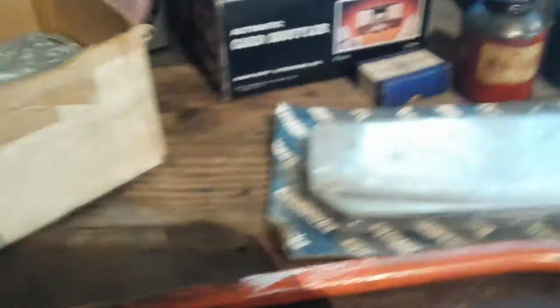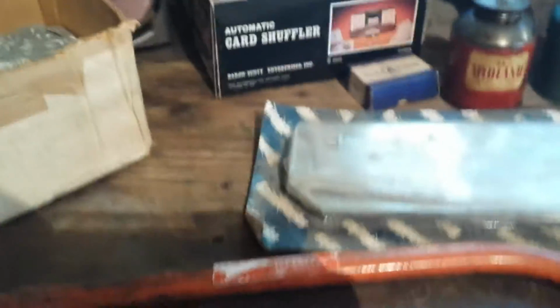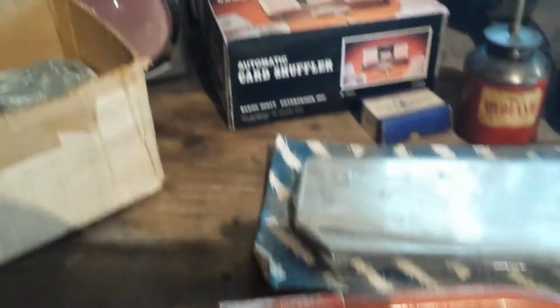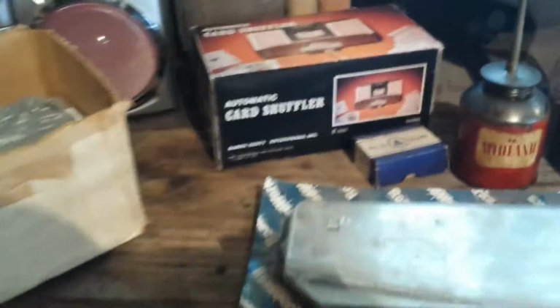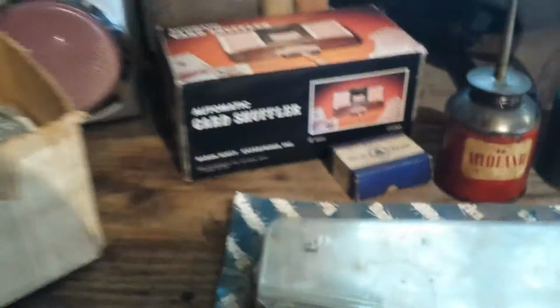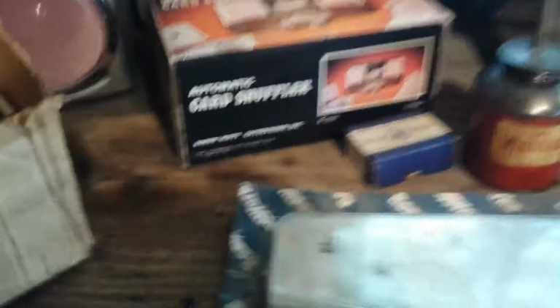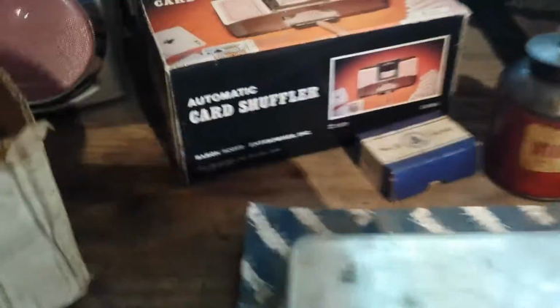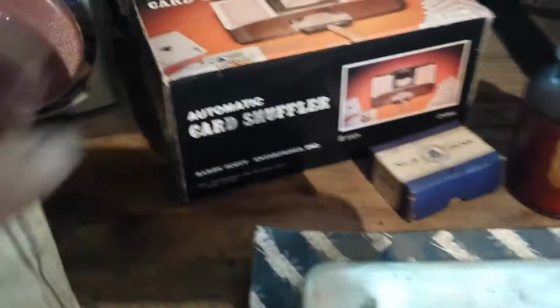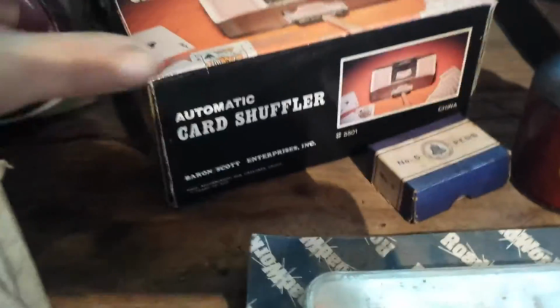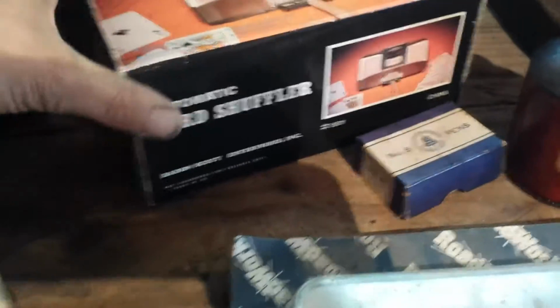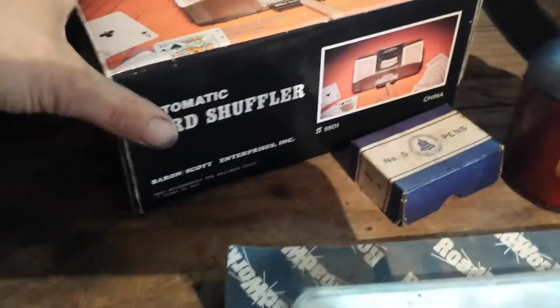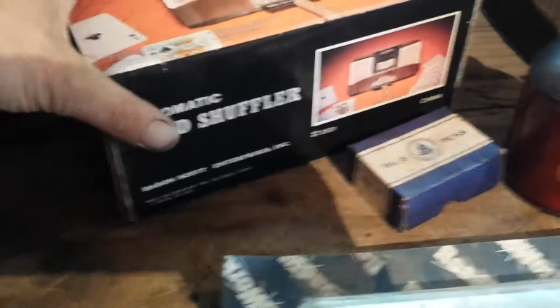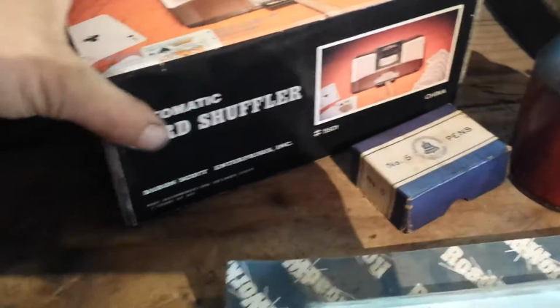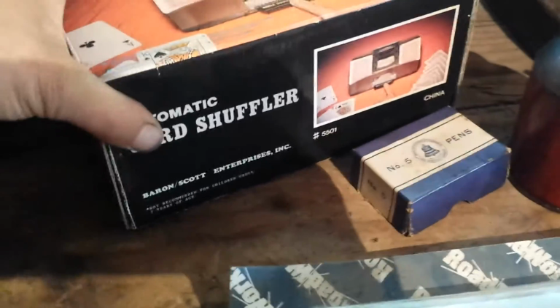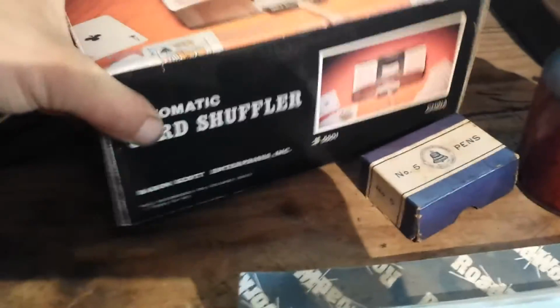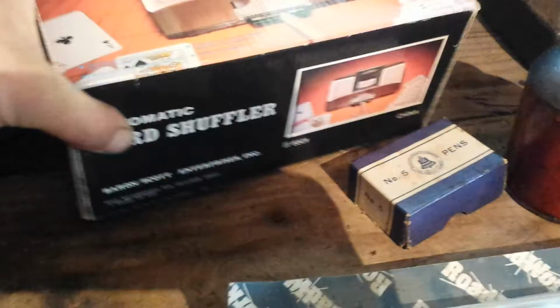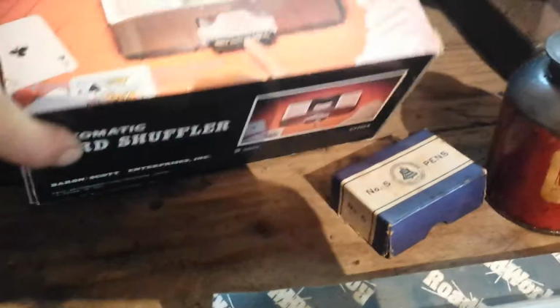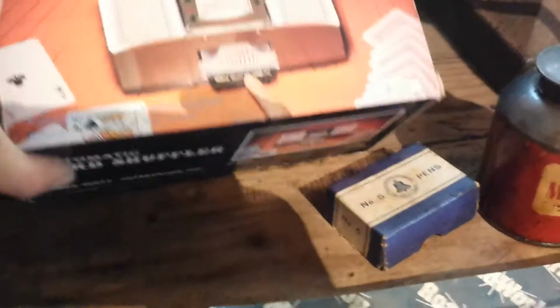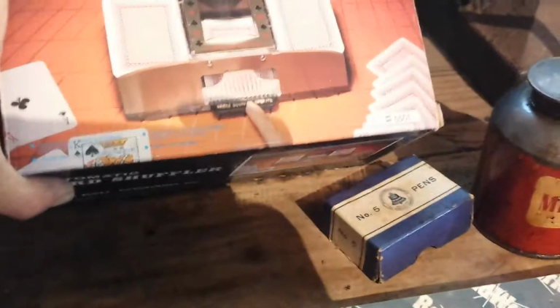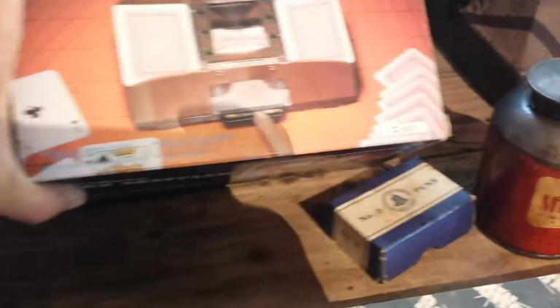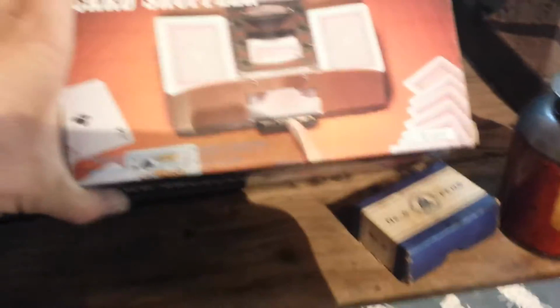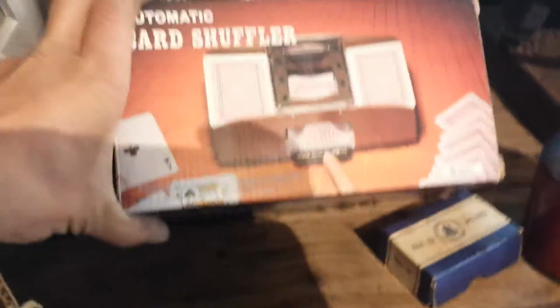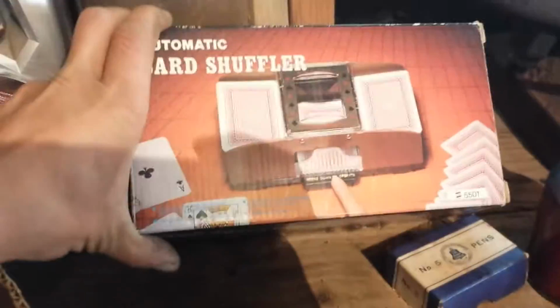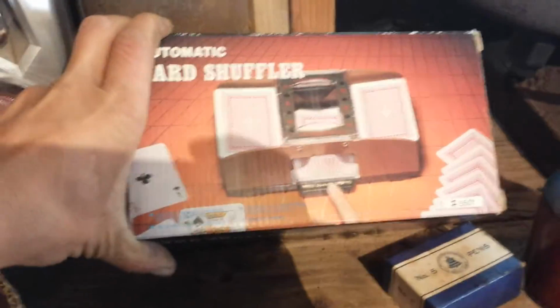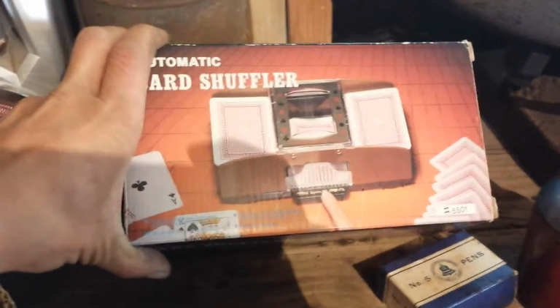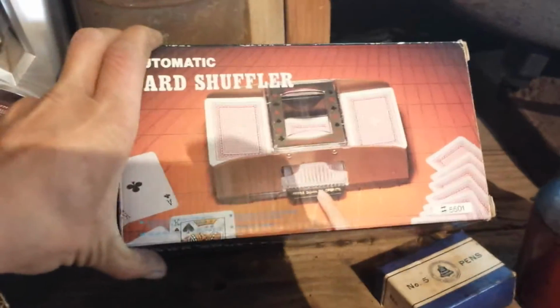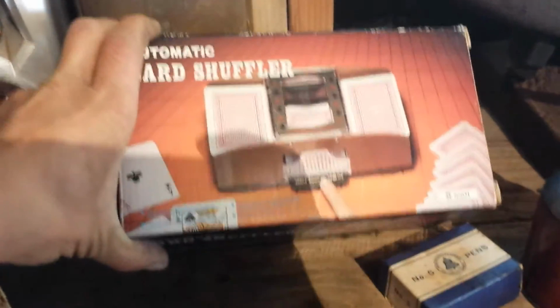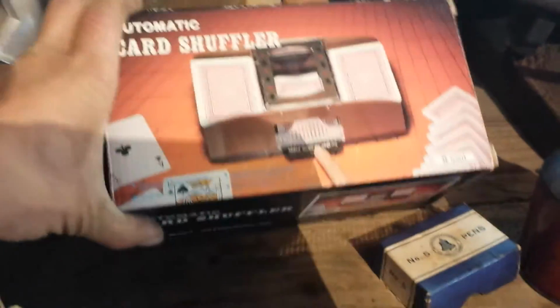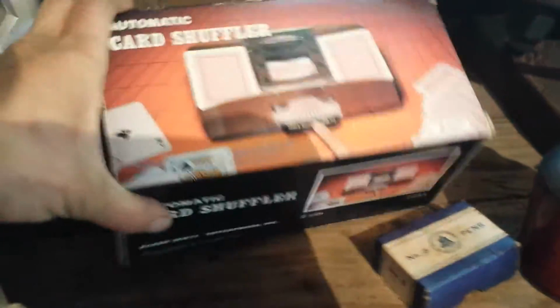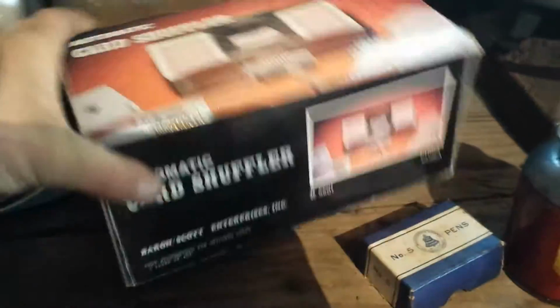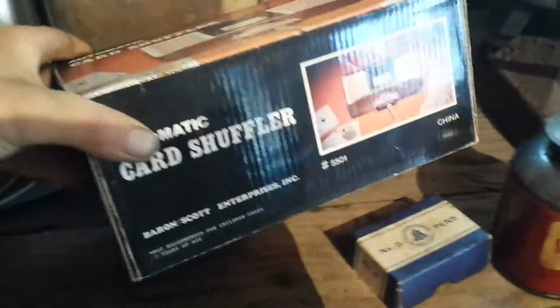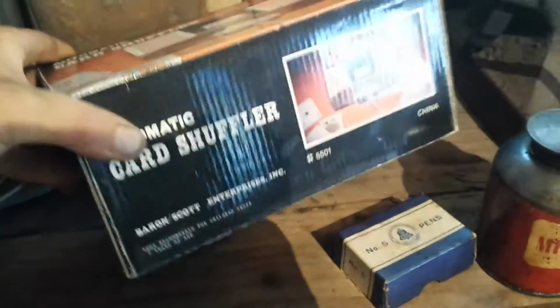I got an automatic card shuffler. That was $0.25. They sell for $5.00 or $6.00 on eBay.